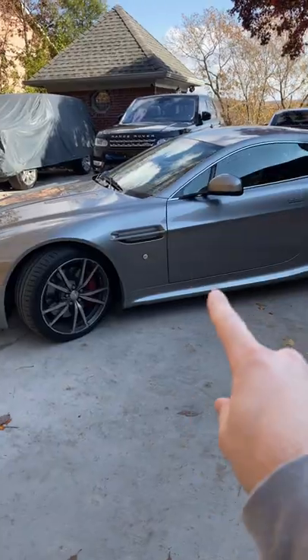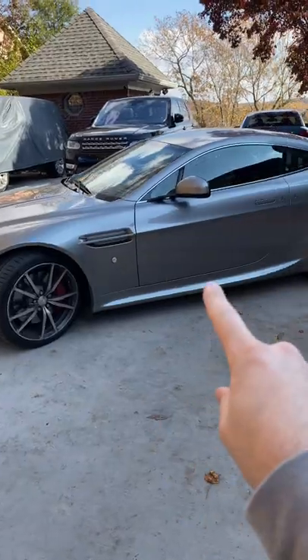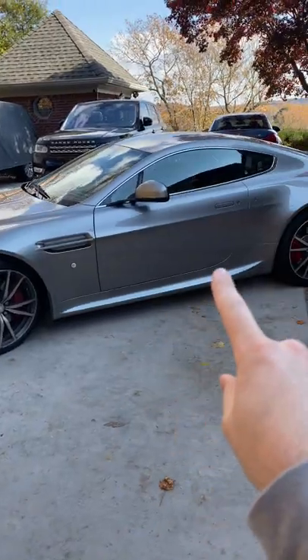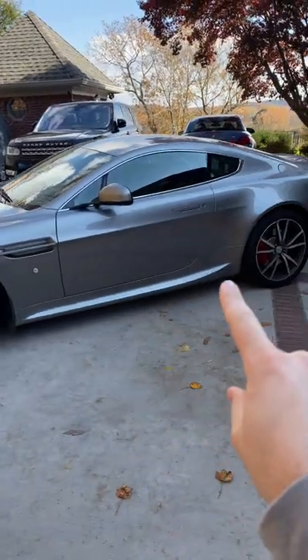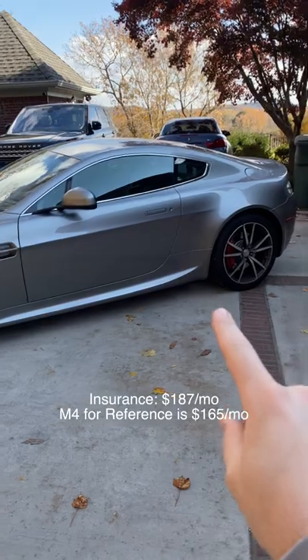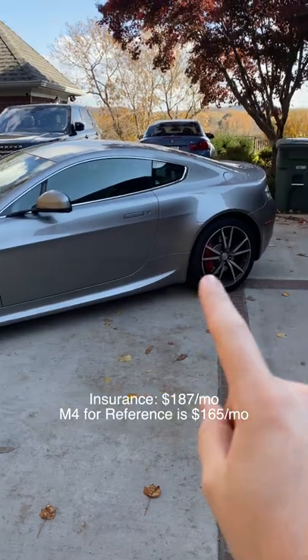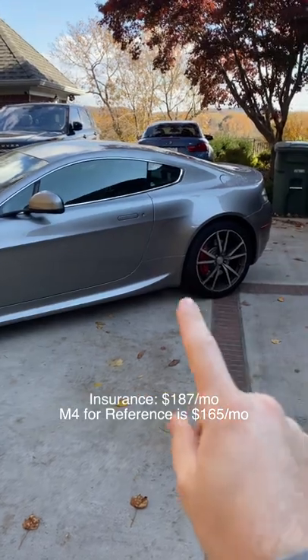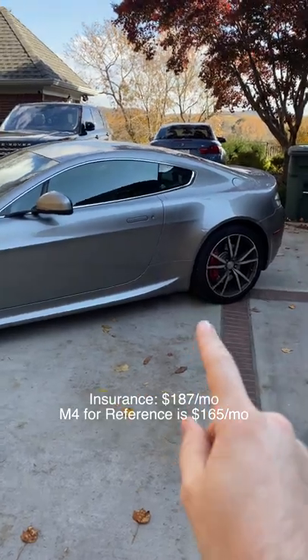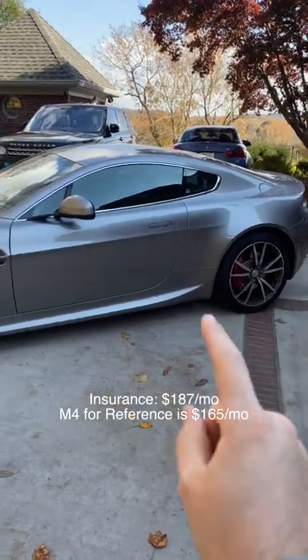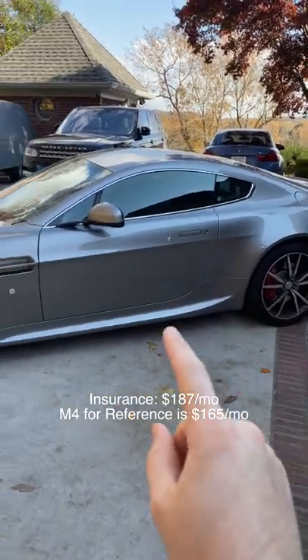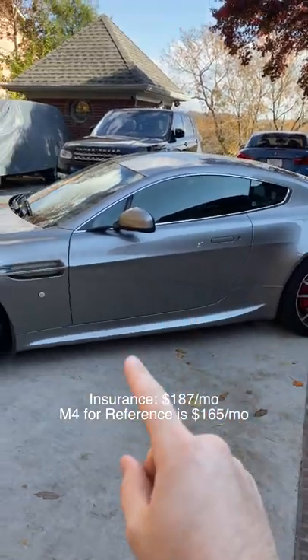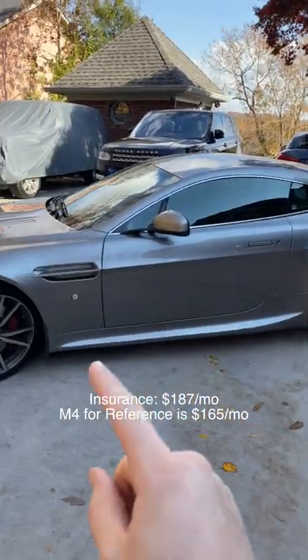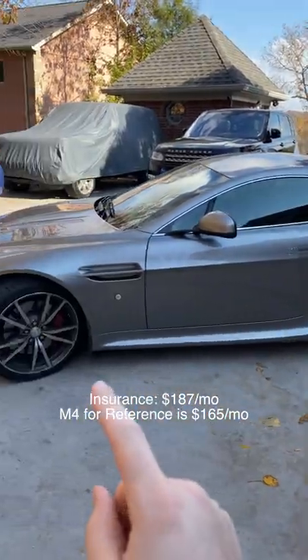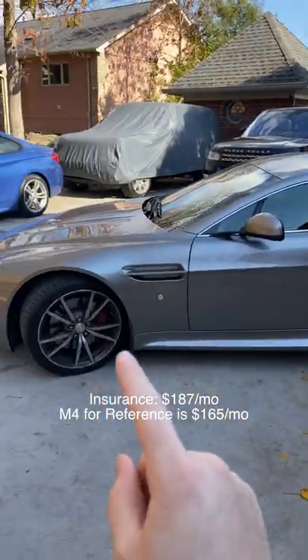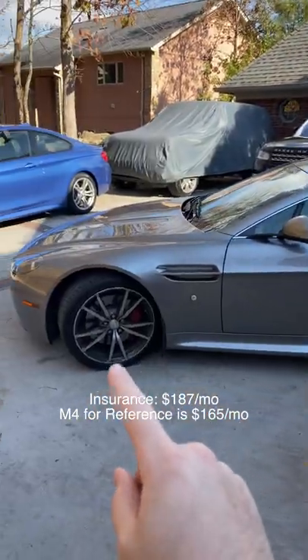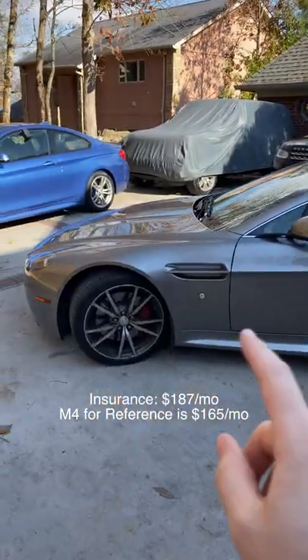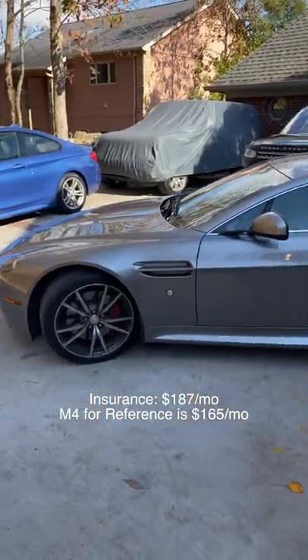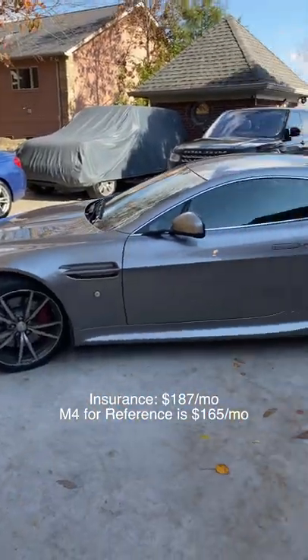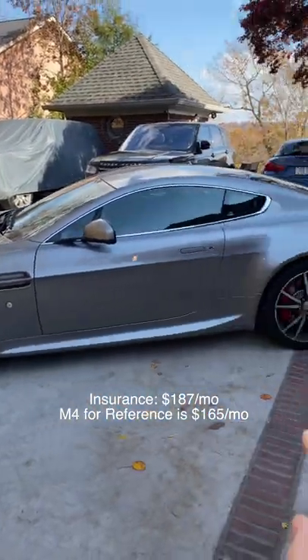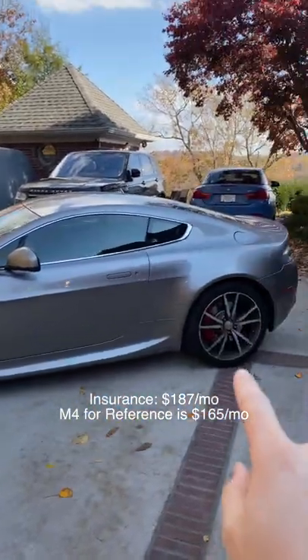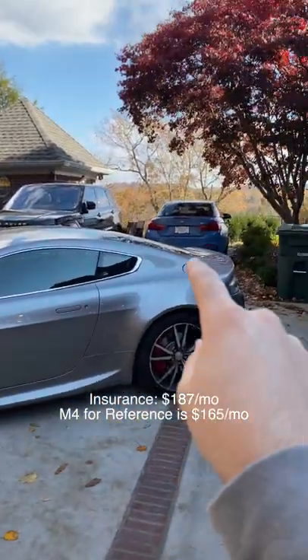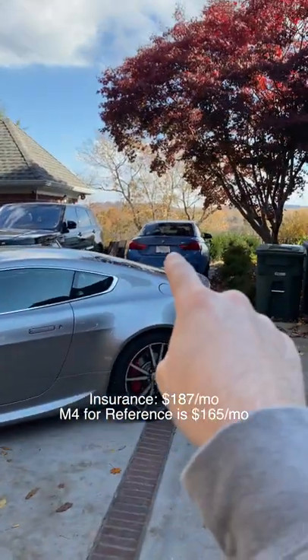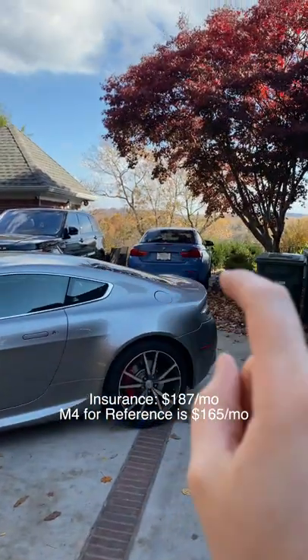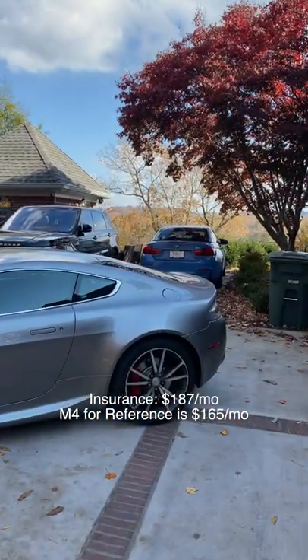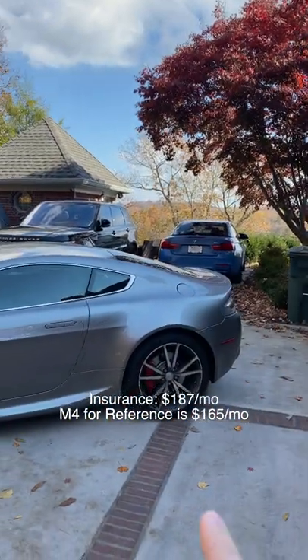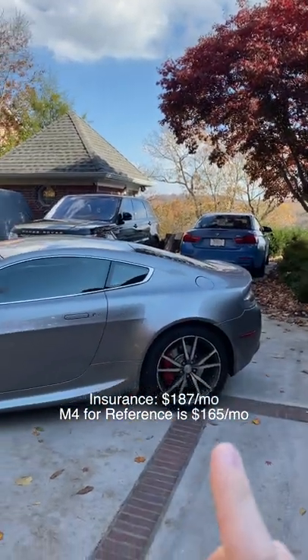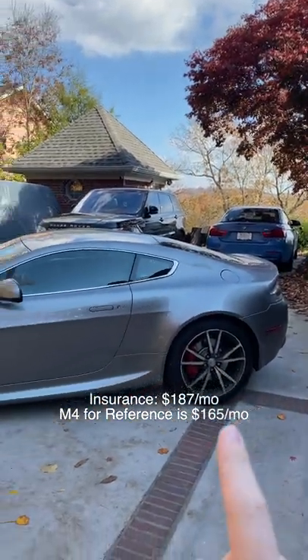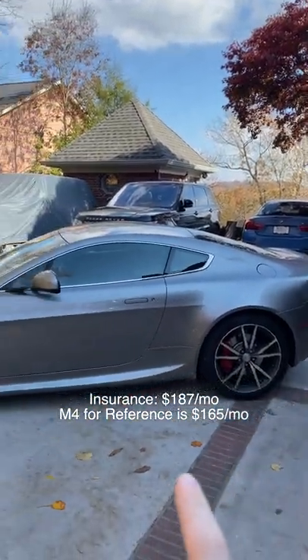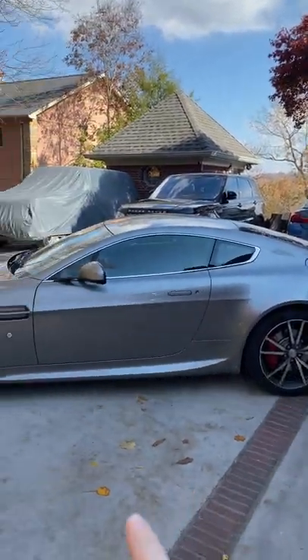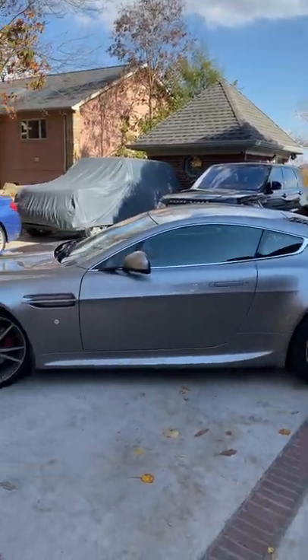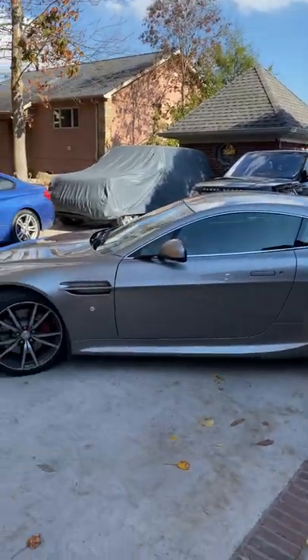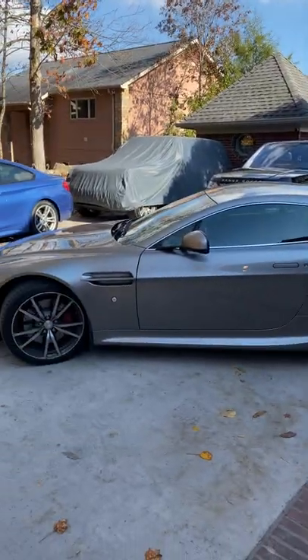Insurance on this one is $187 a month. Not too bad considering that one is $165 per month.